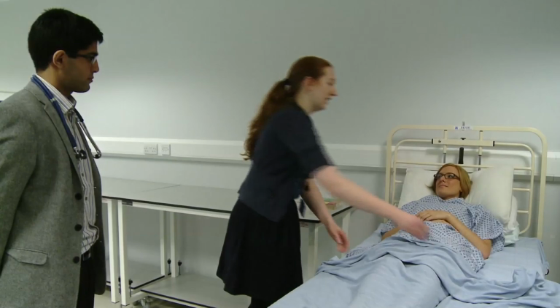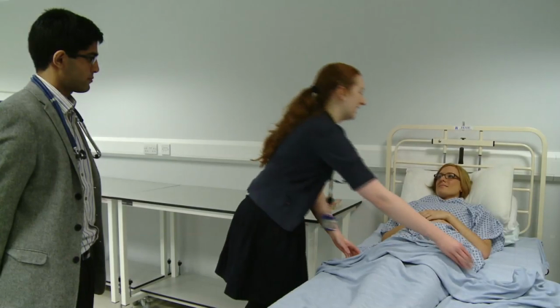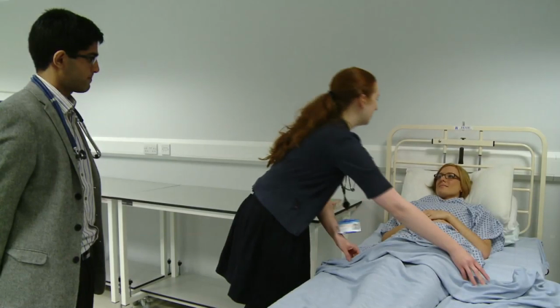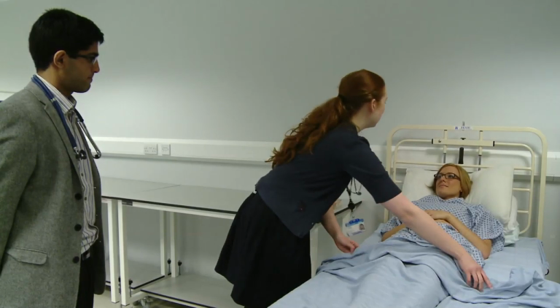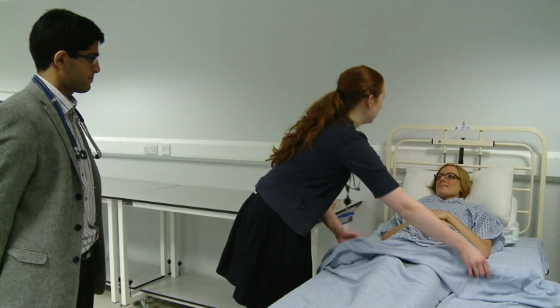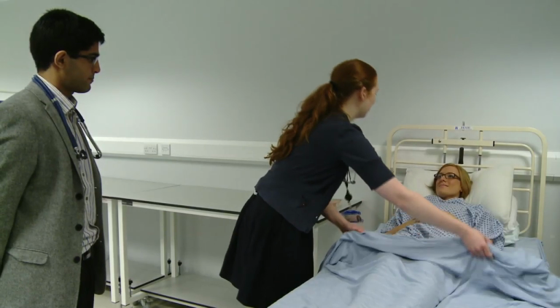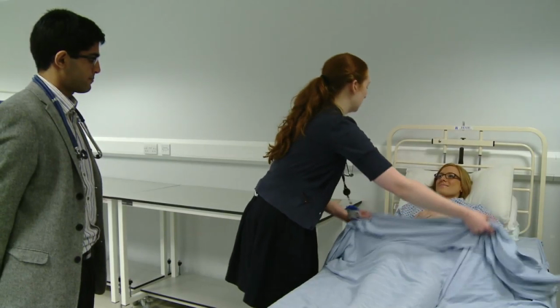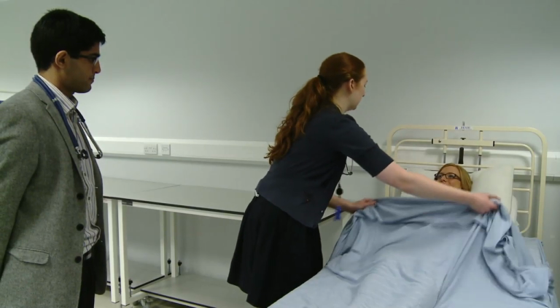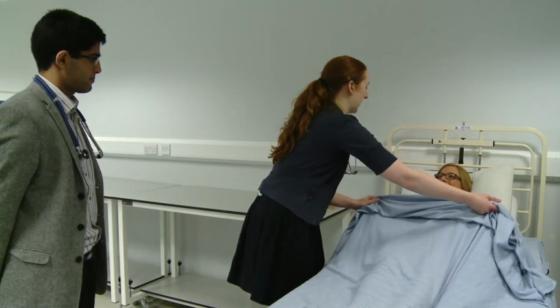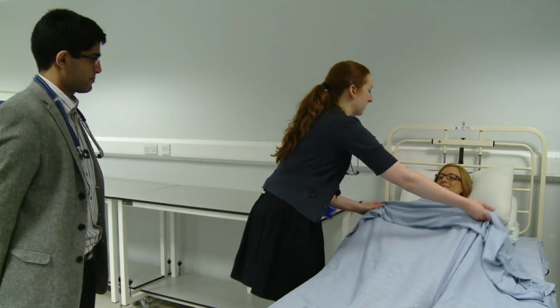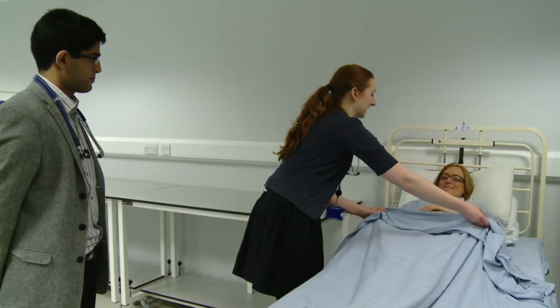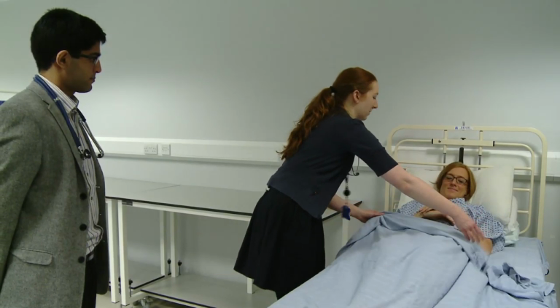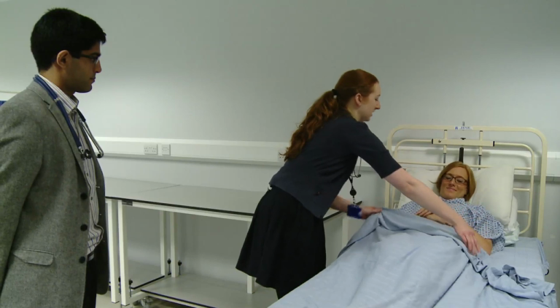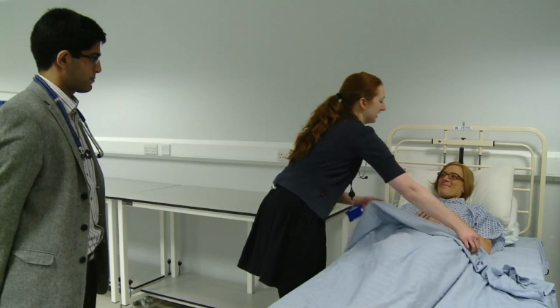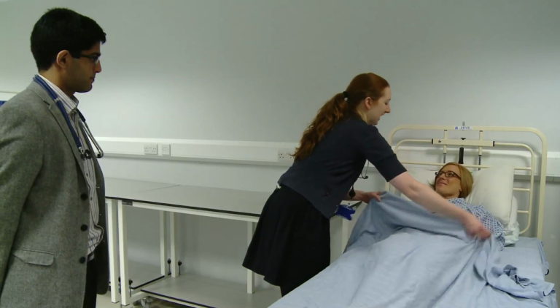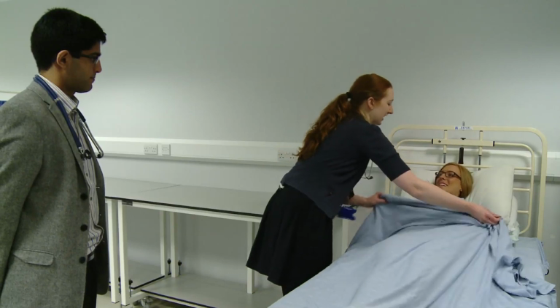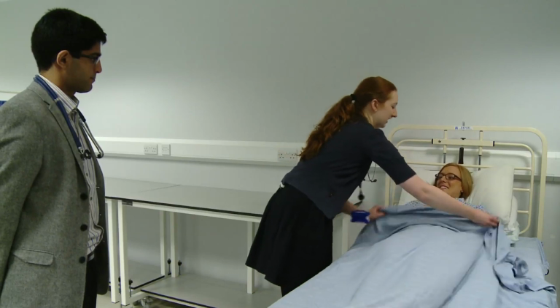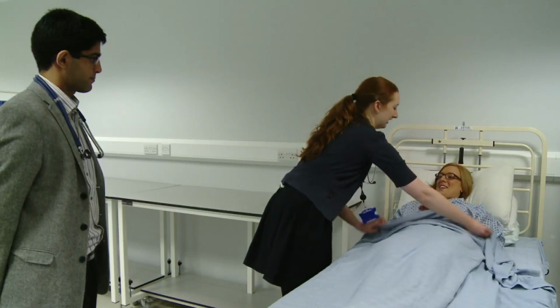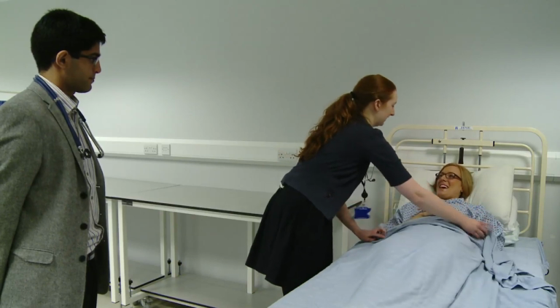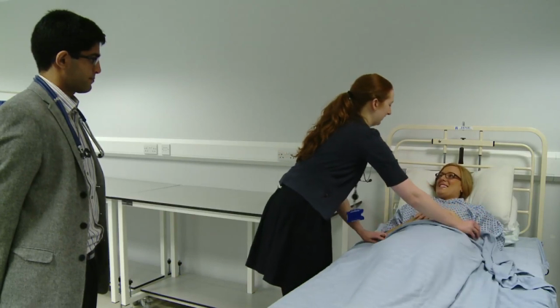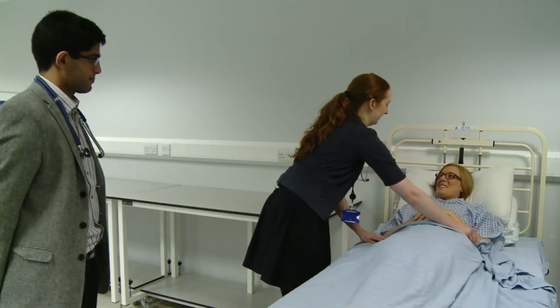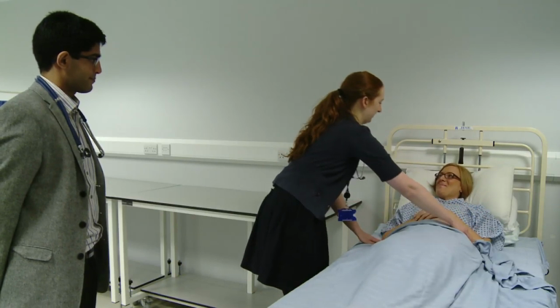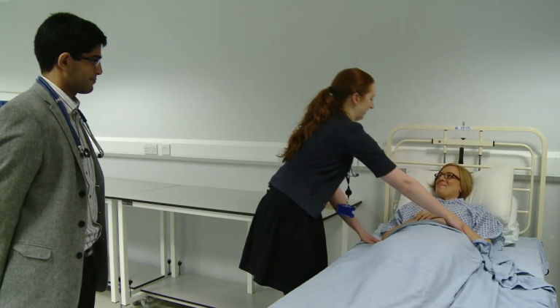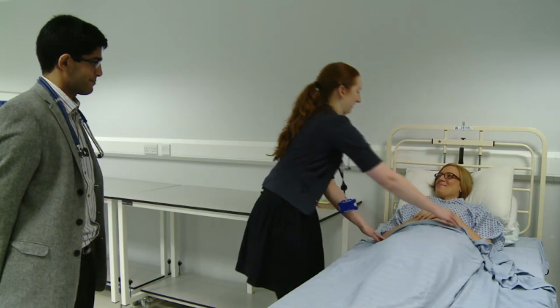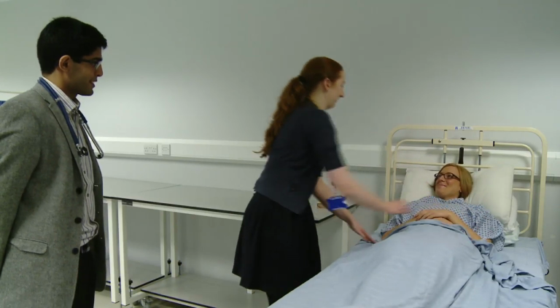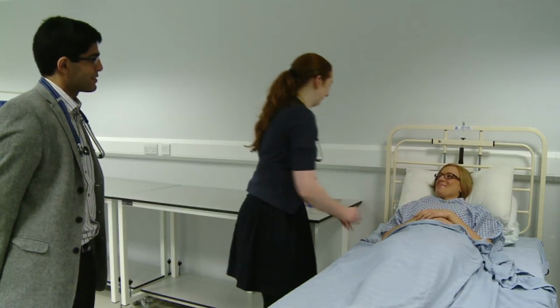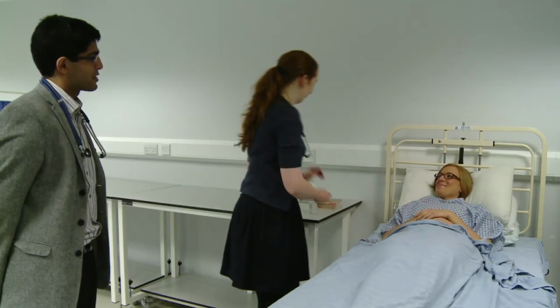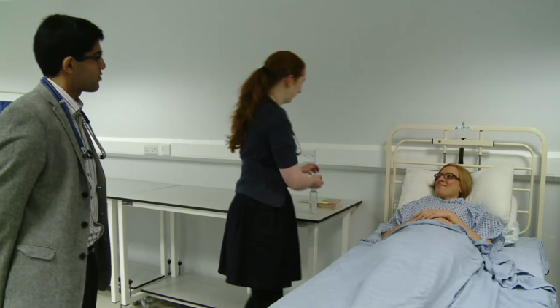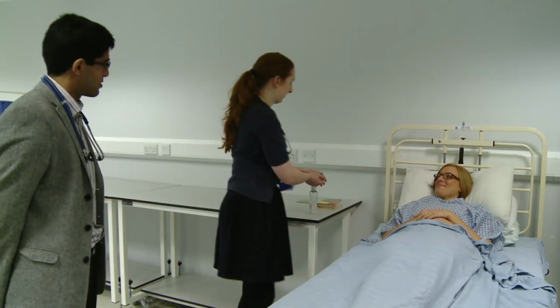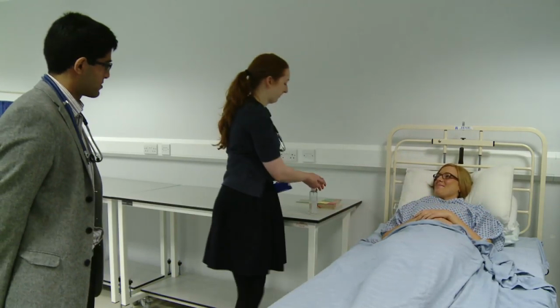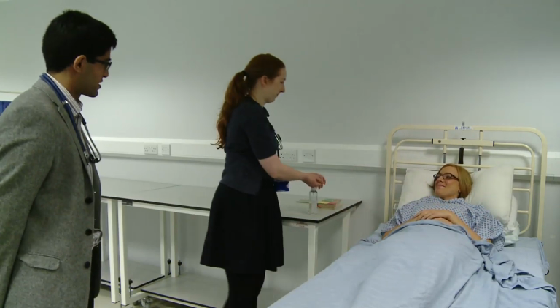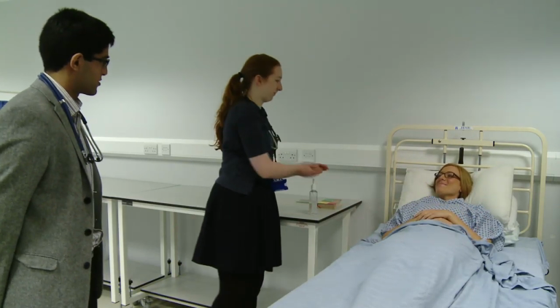Thank you, Mrs. Jones, for letting me examine you today. It's okay, dear. Thank you very much, Mrs. Jones.